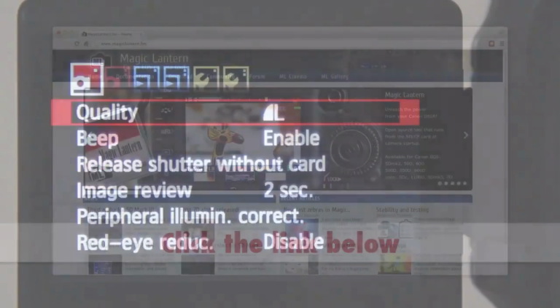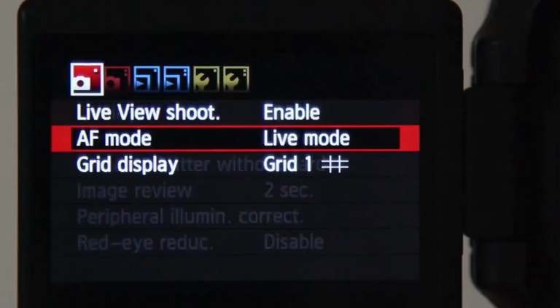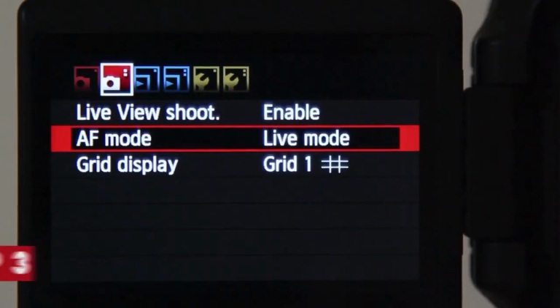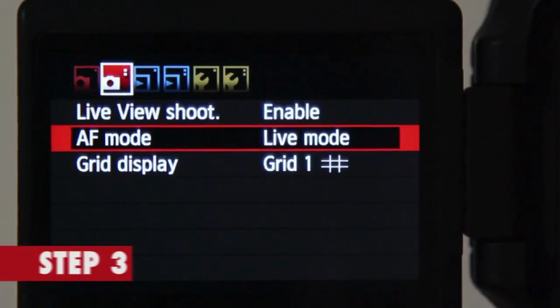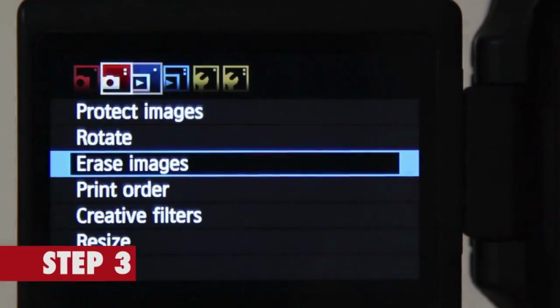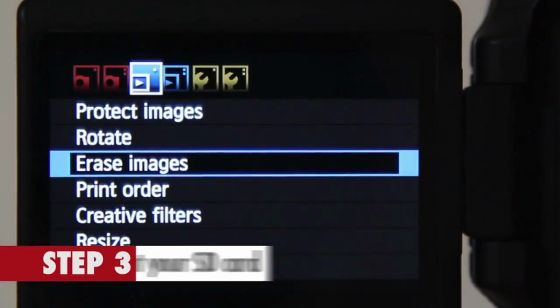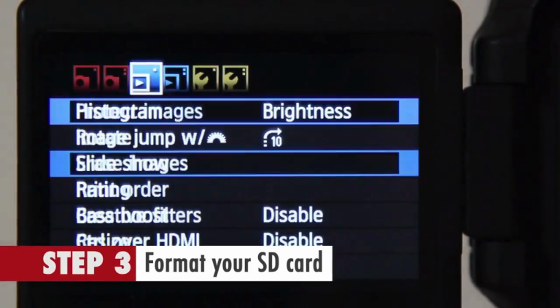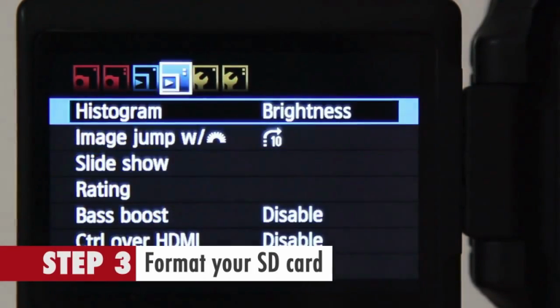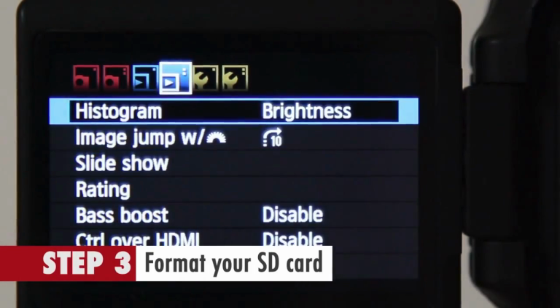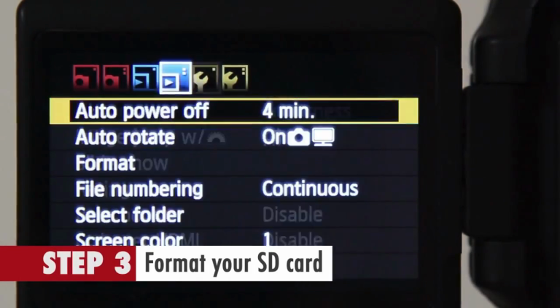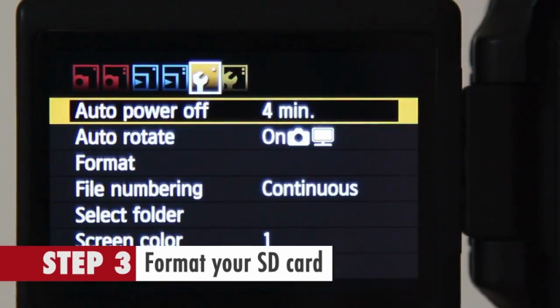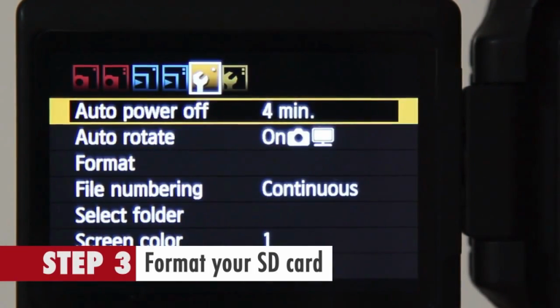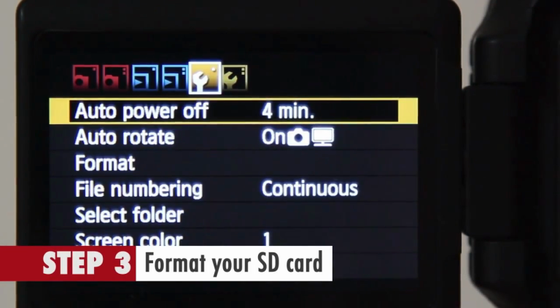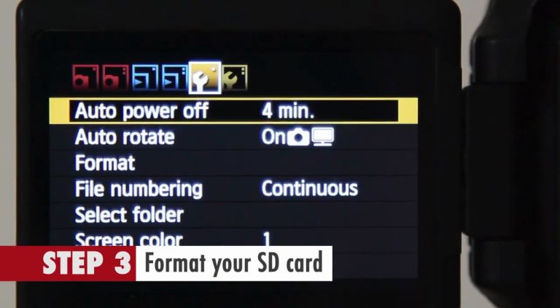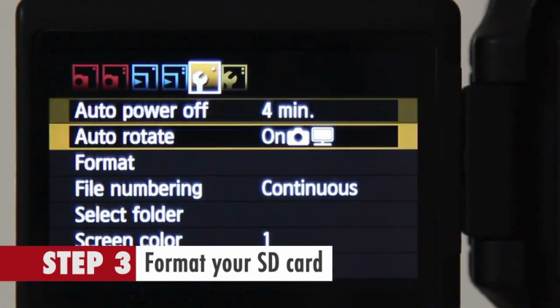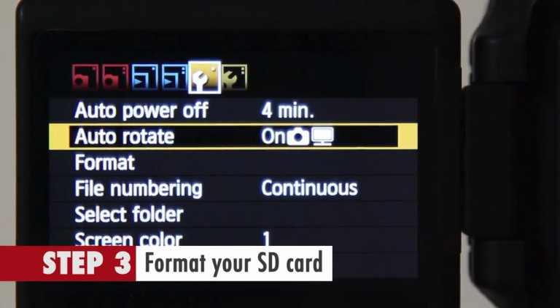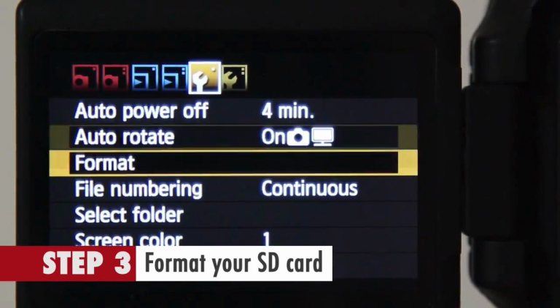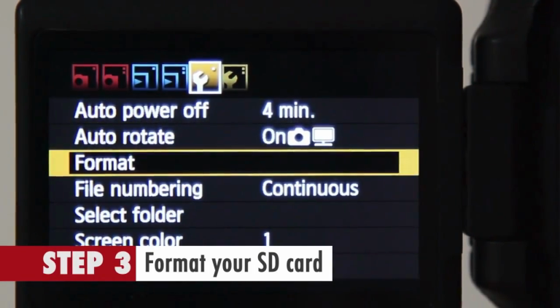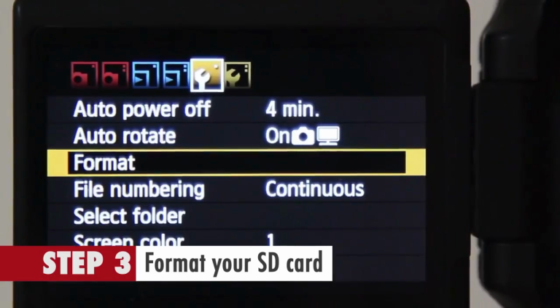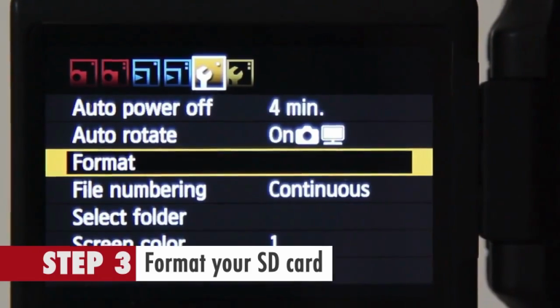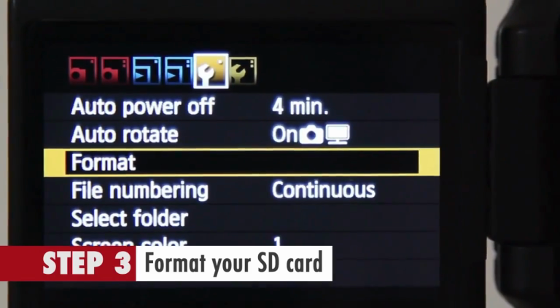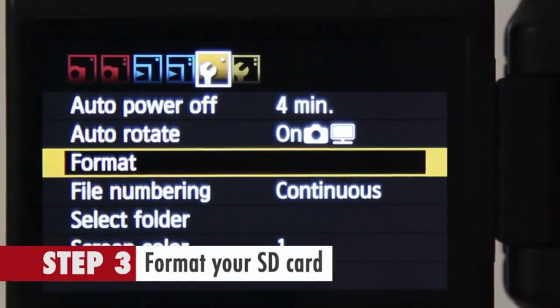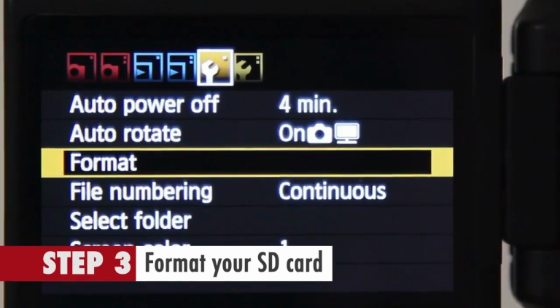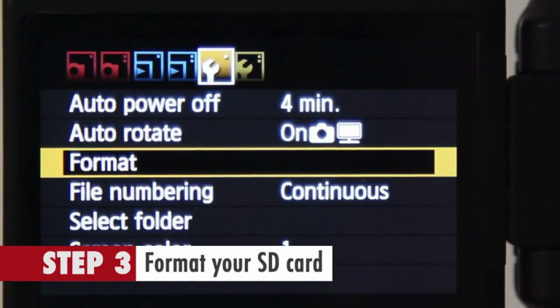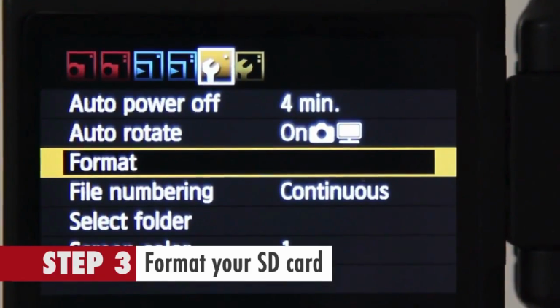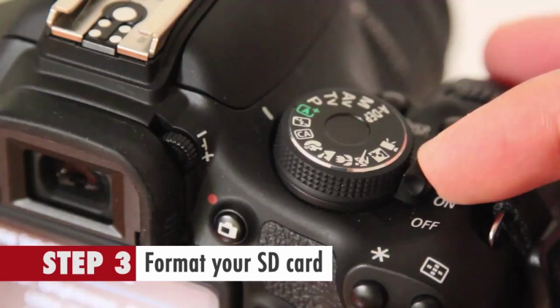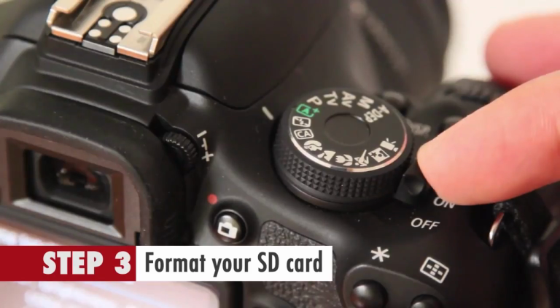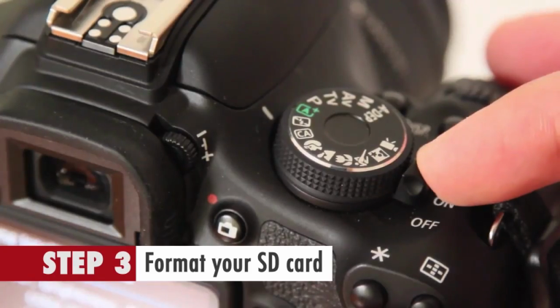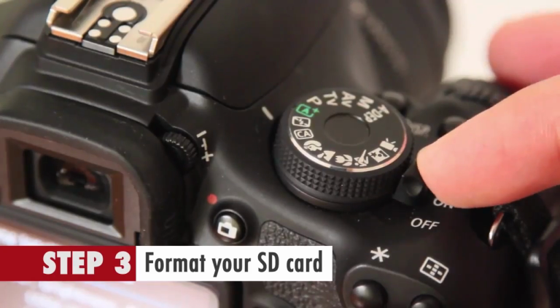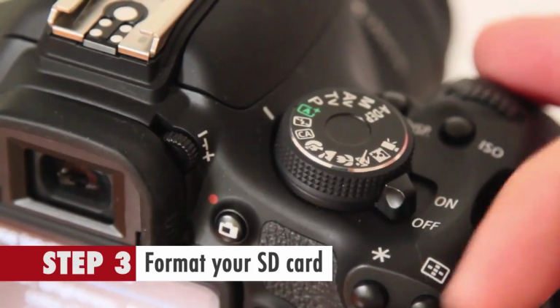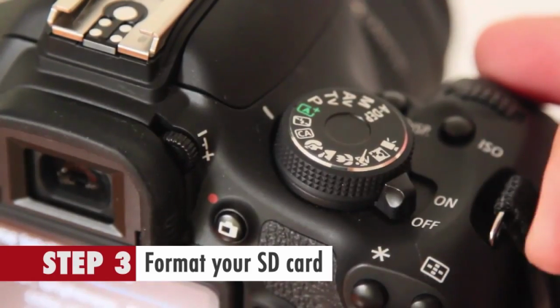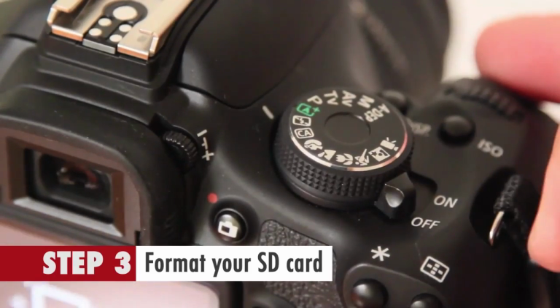Step 3: Format your SD card using your camera's format function, then switch off the camera.